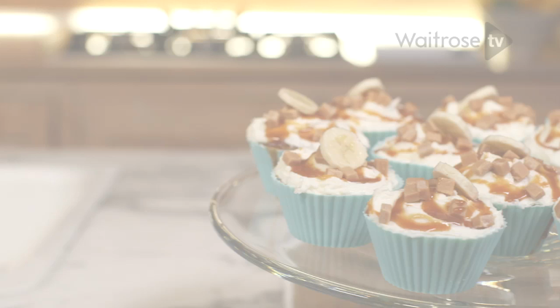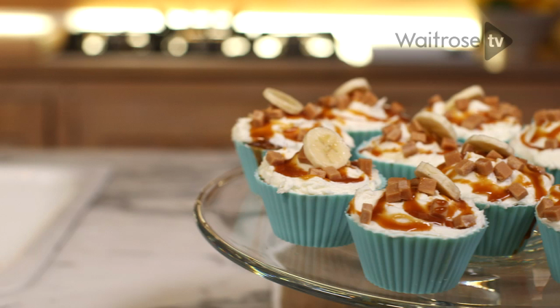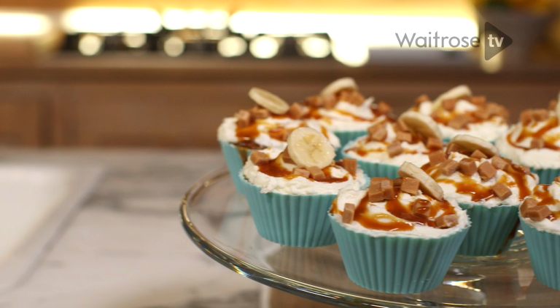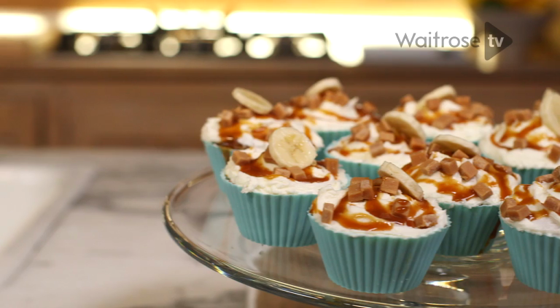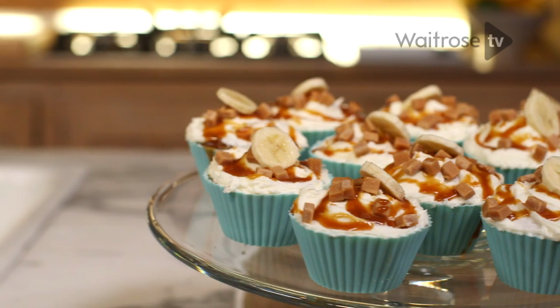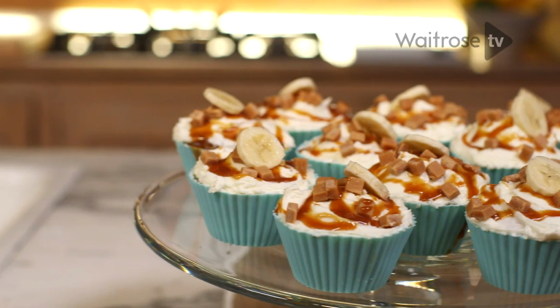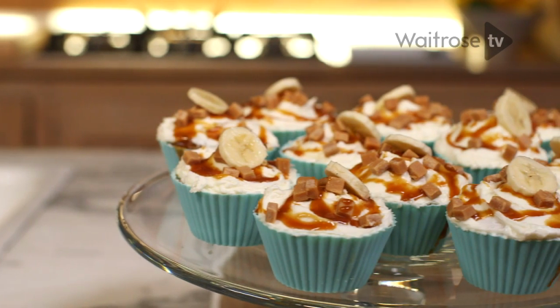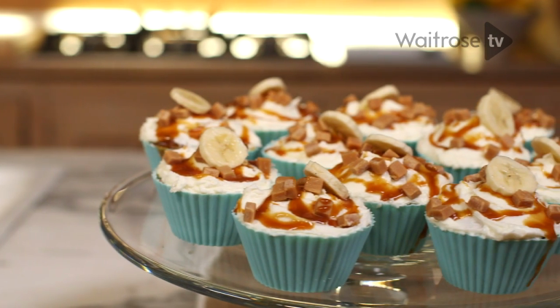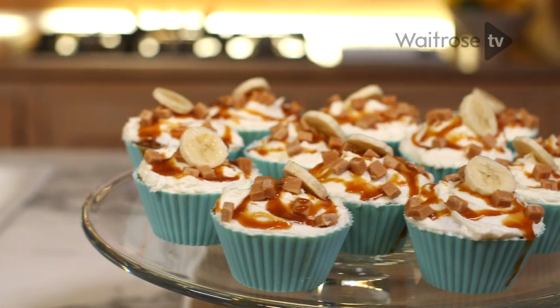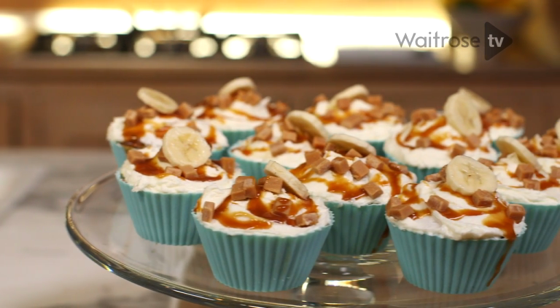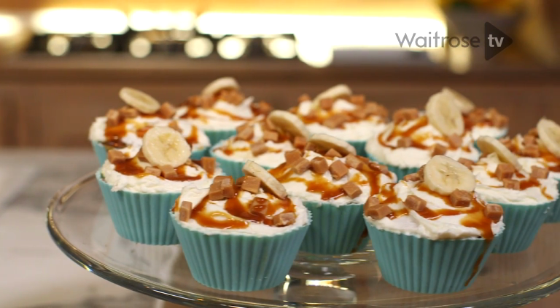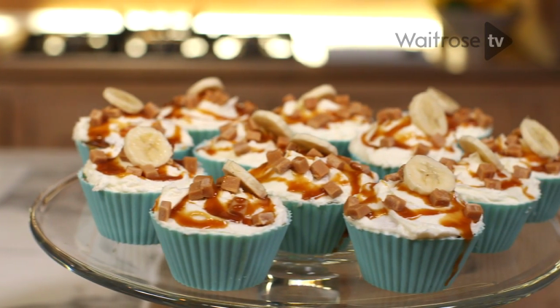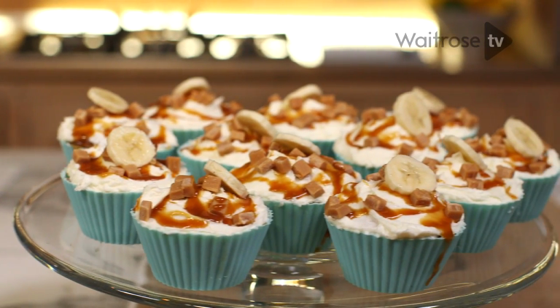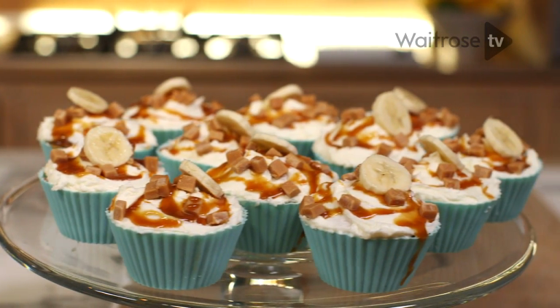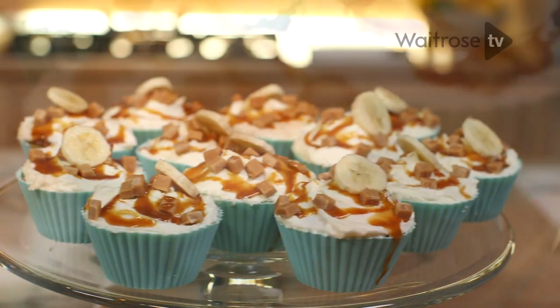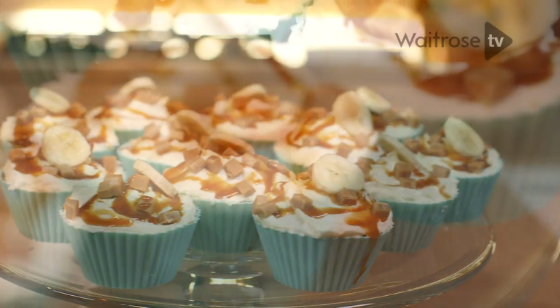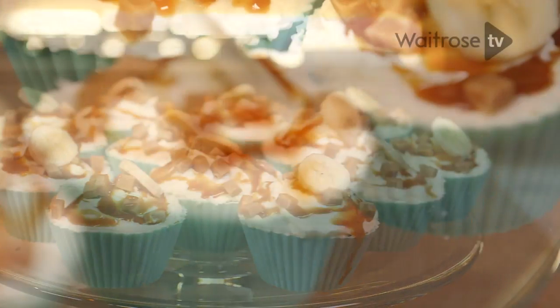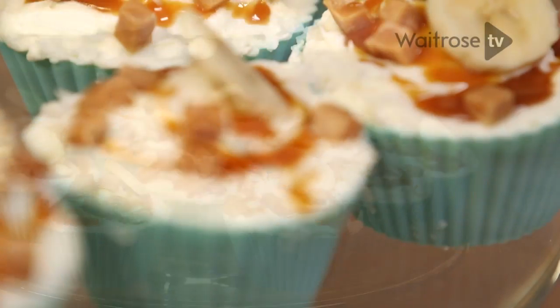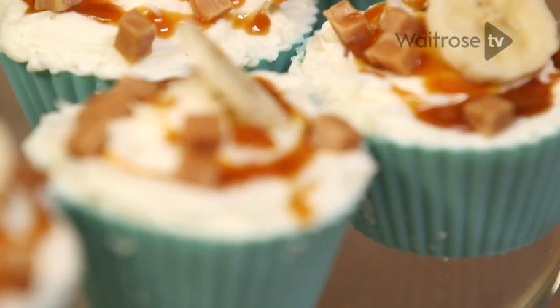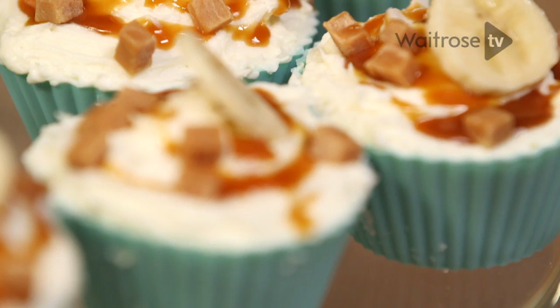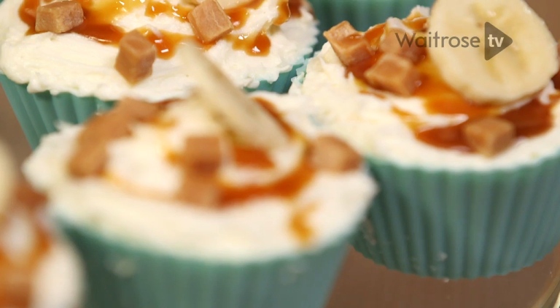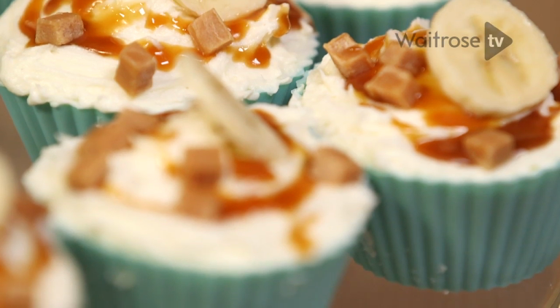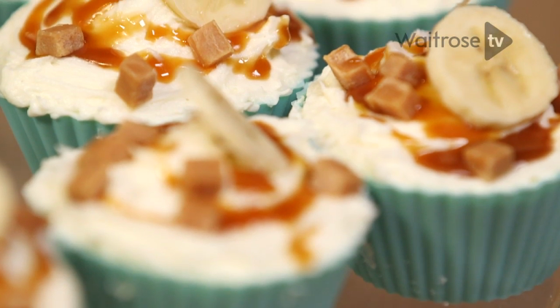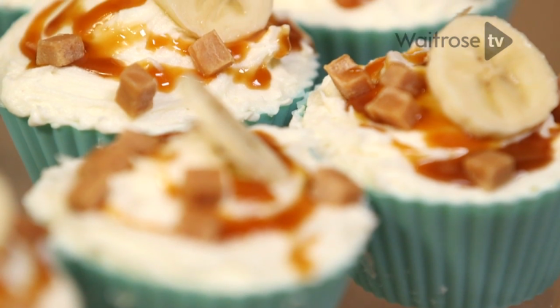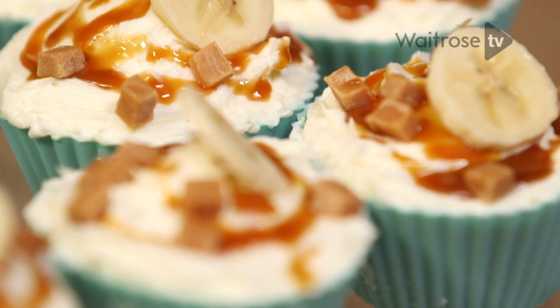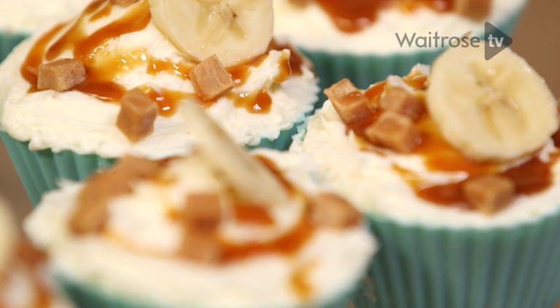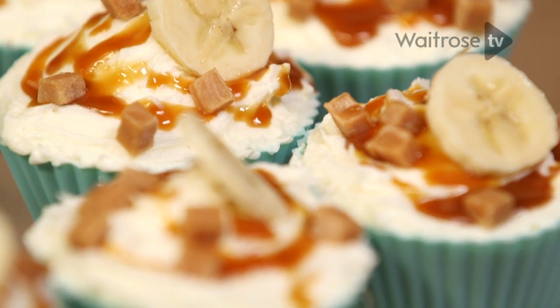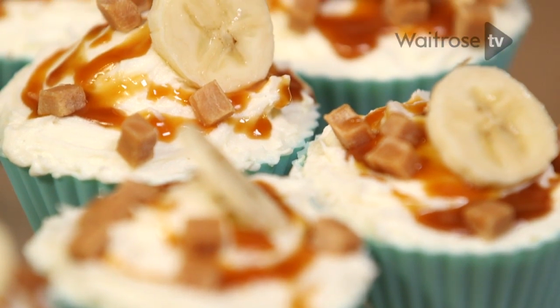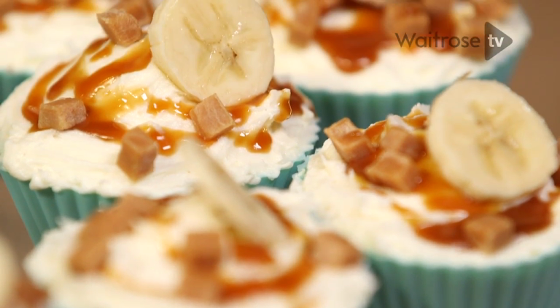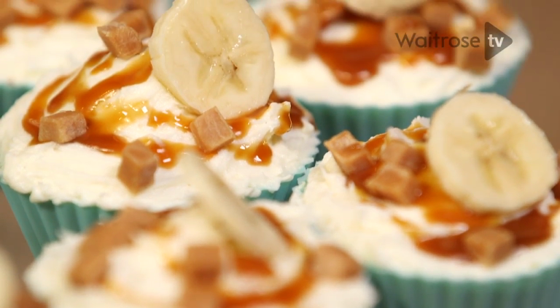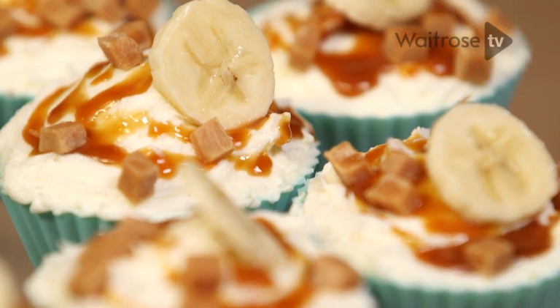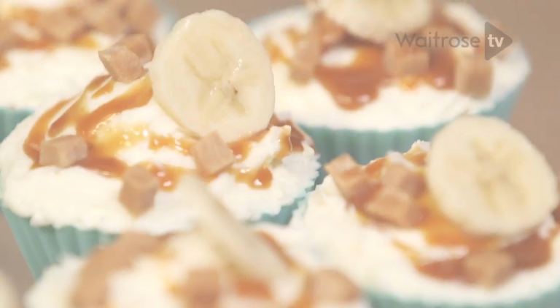I'm making banoffee cupcakes, which I'm going to be finishing off with a delicious toffee buttercream. Toffee and banana are a fantastic combination.